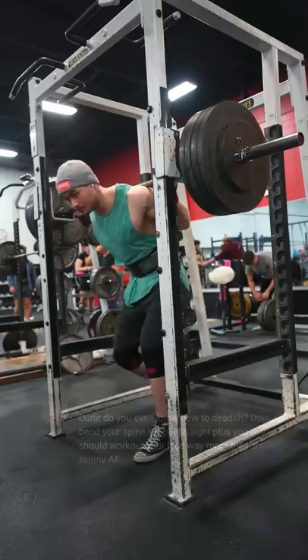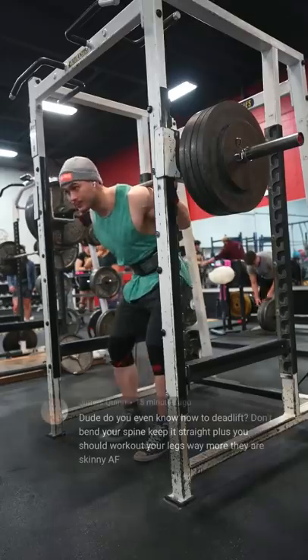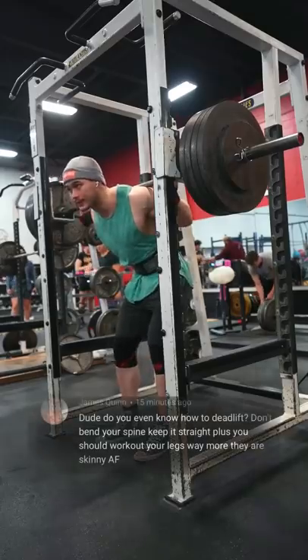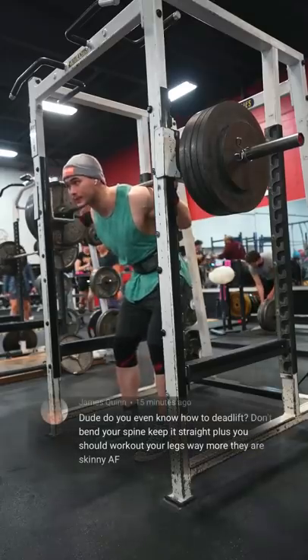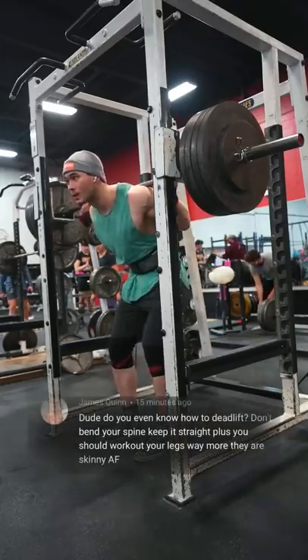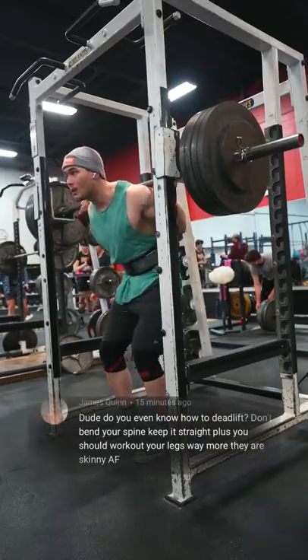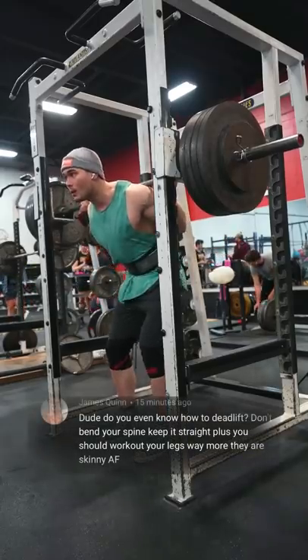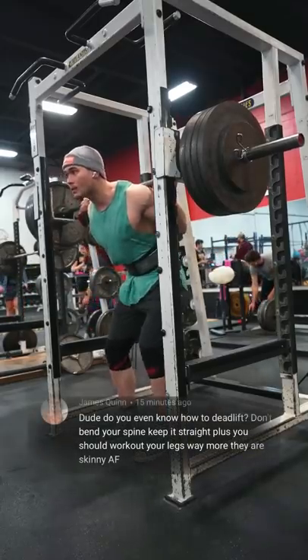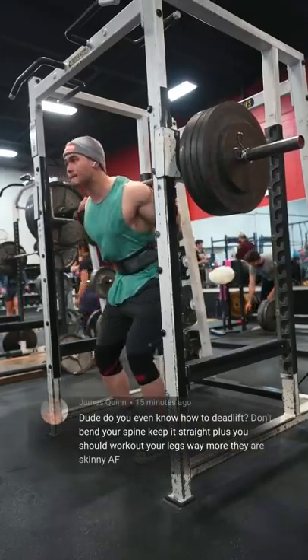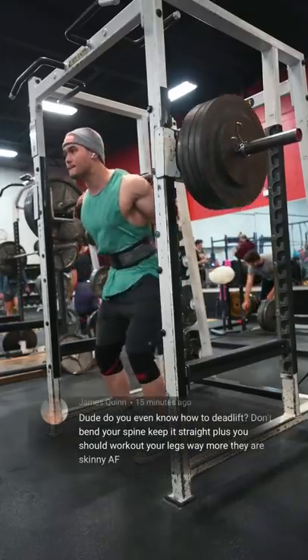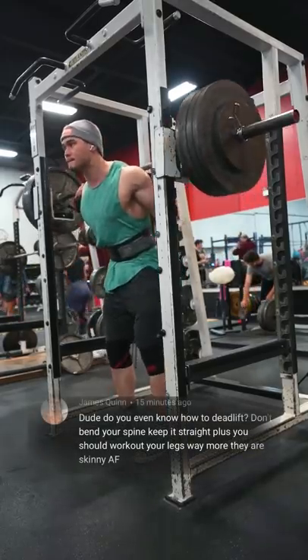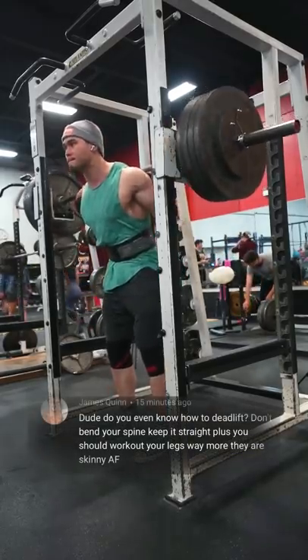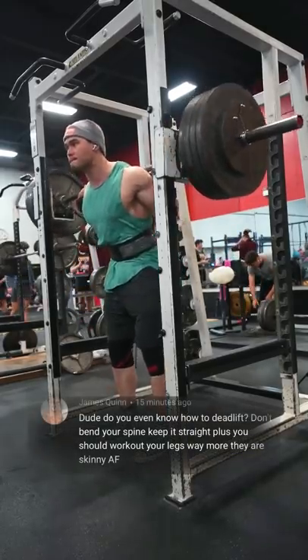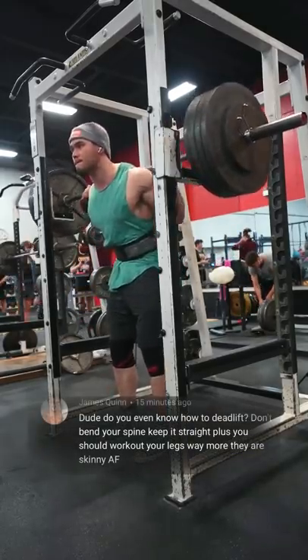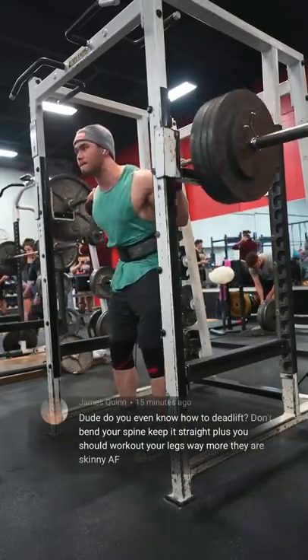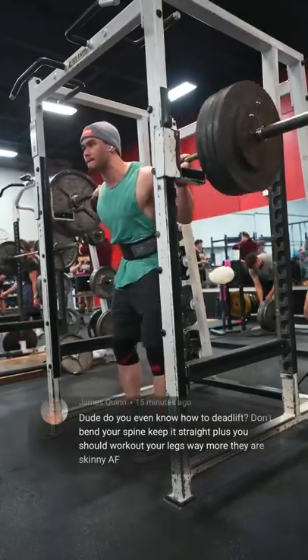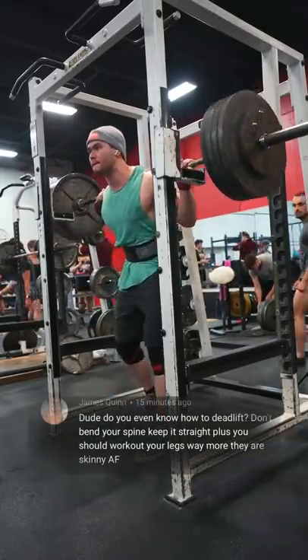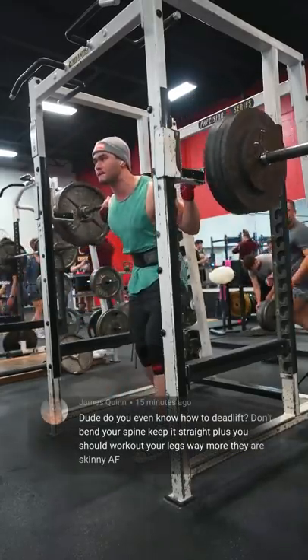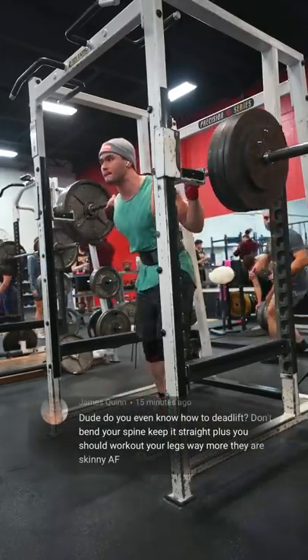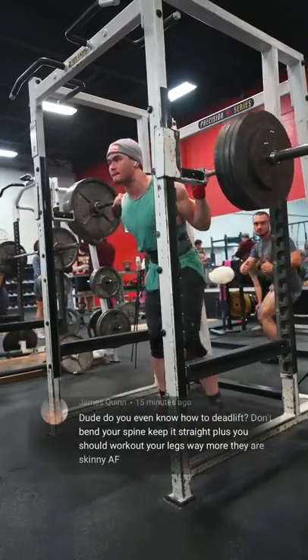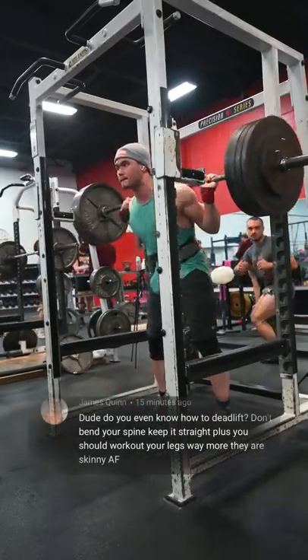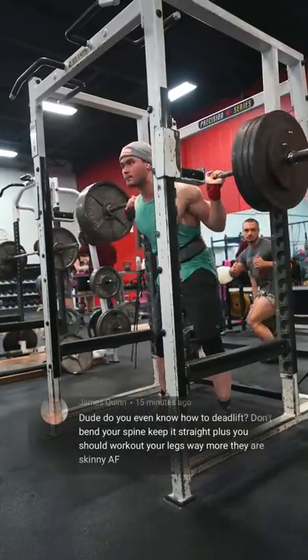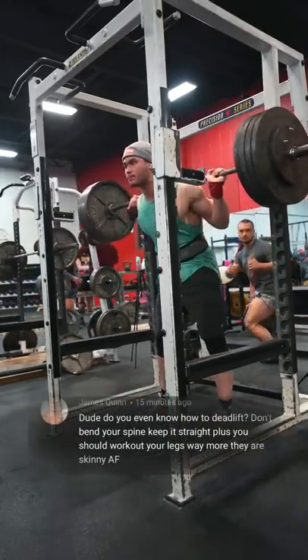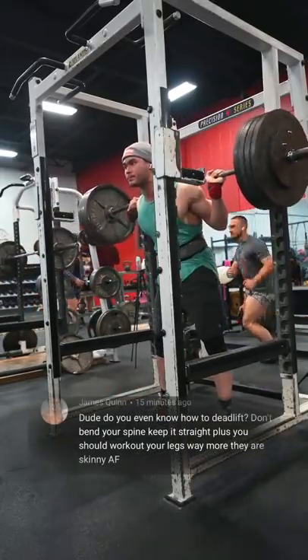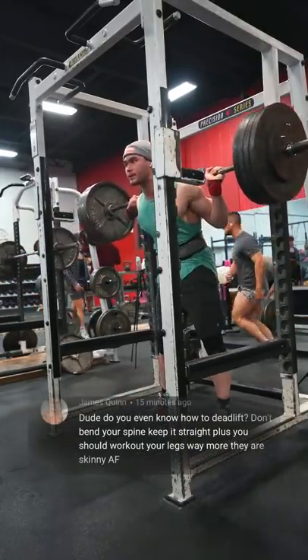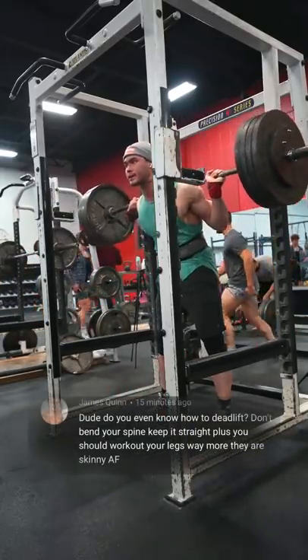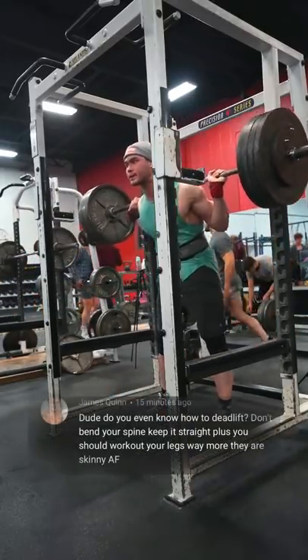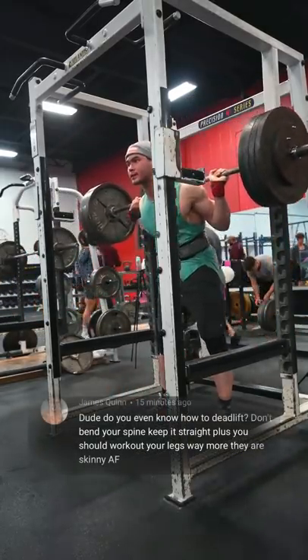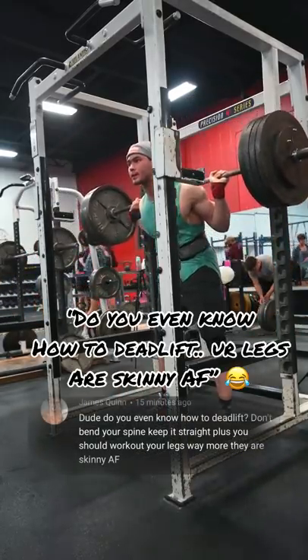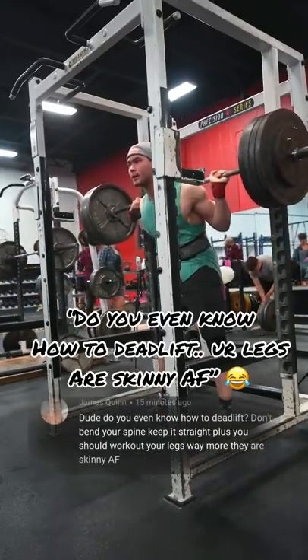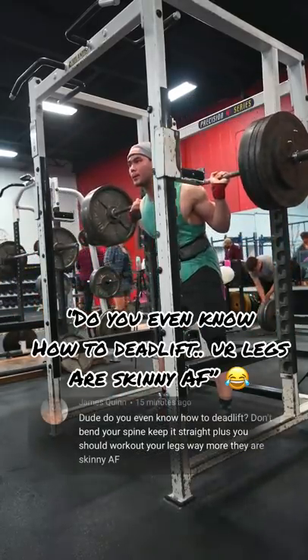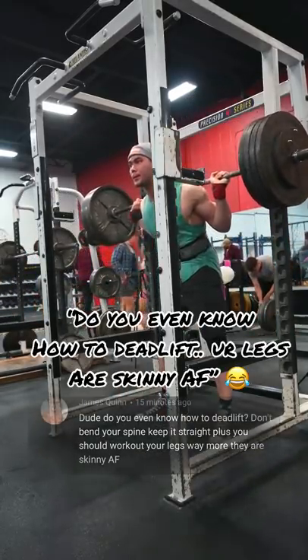Dude, do you even know how to deadlift? Don't bend your spine, keep it straight. Plus you should work out your legs way more — they are skinny AF.